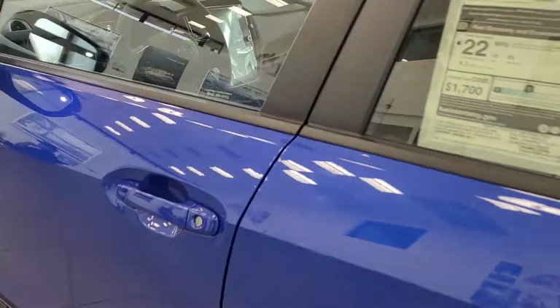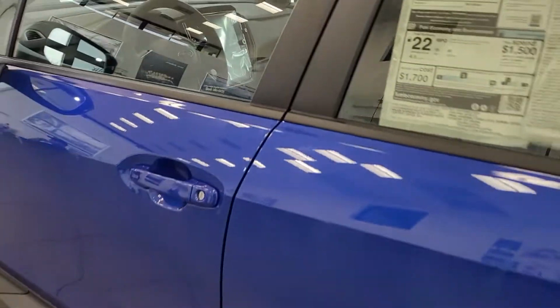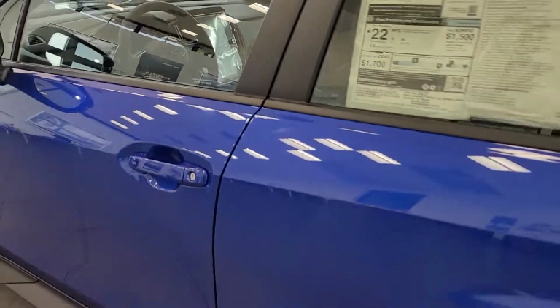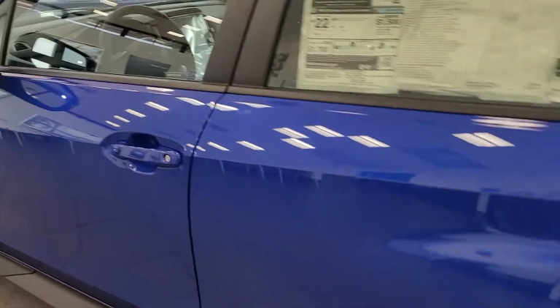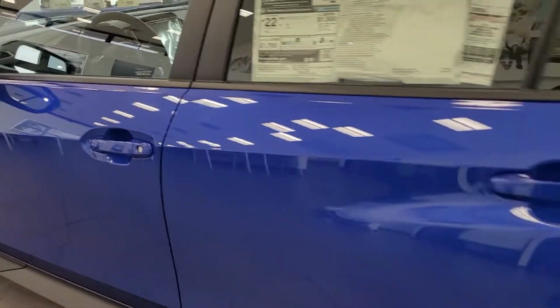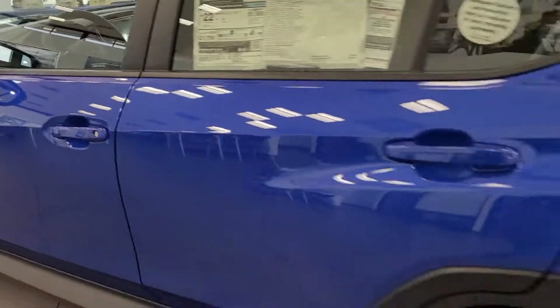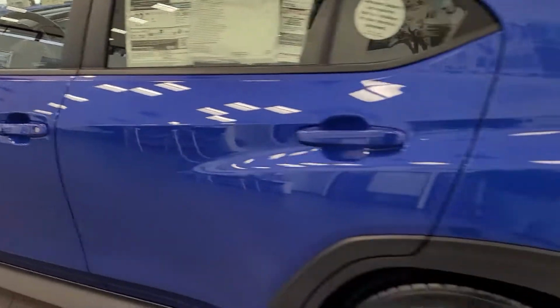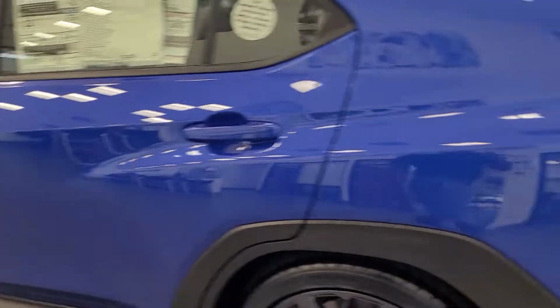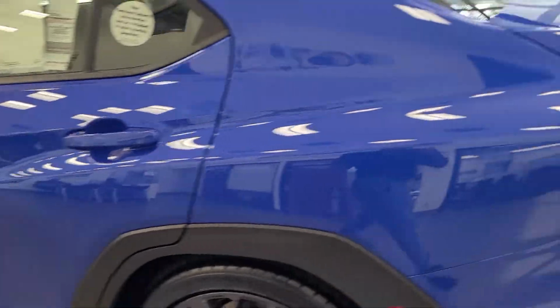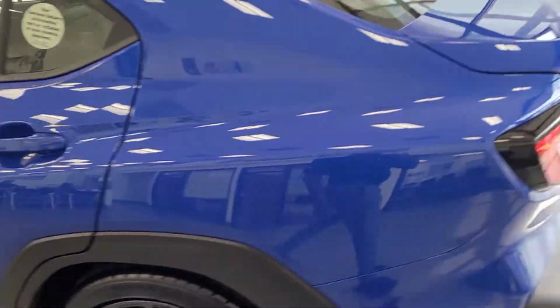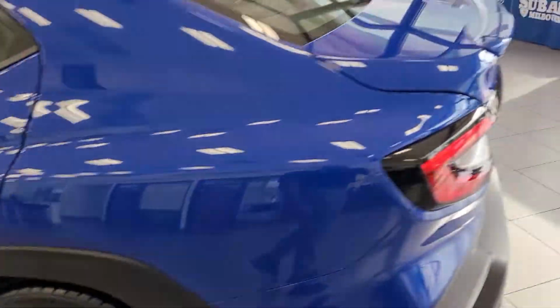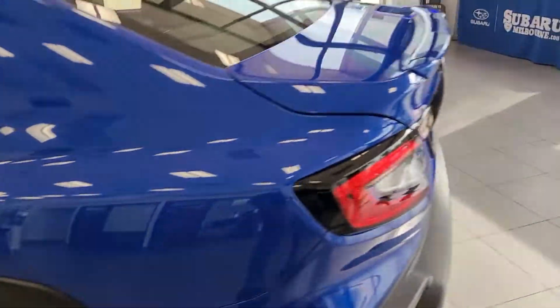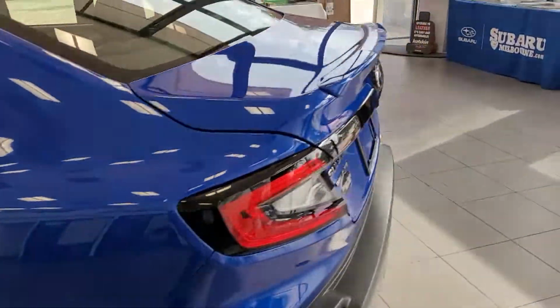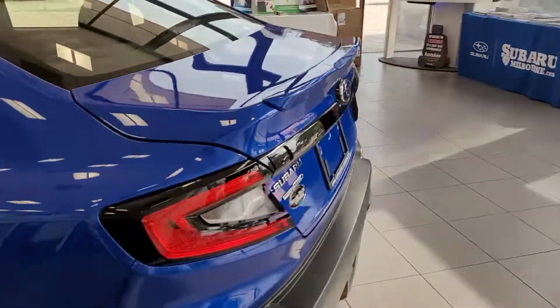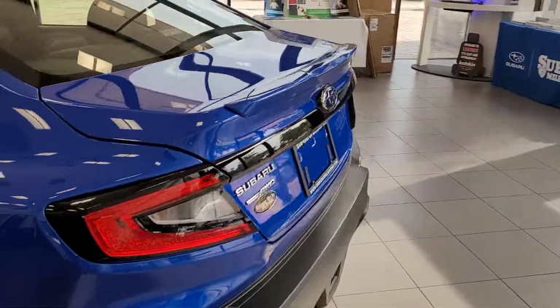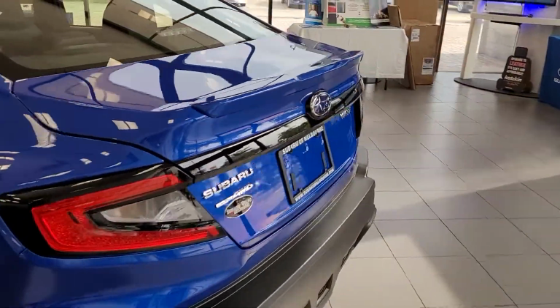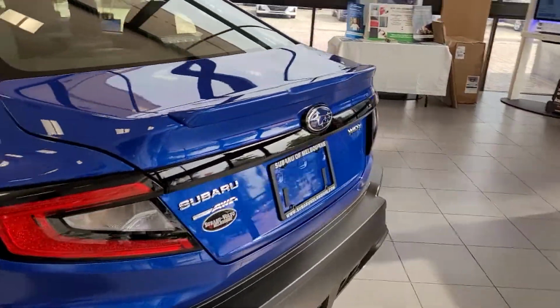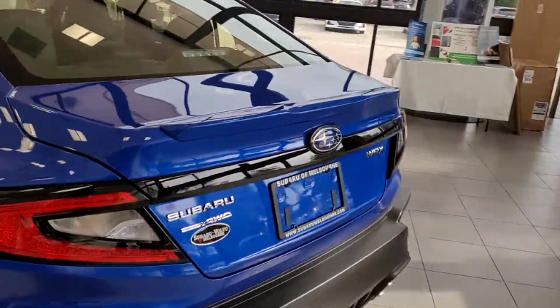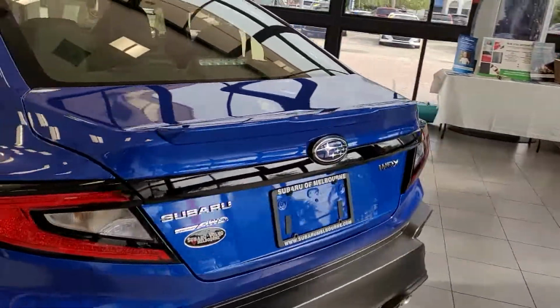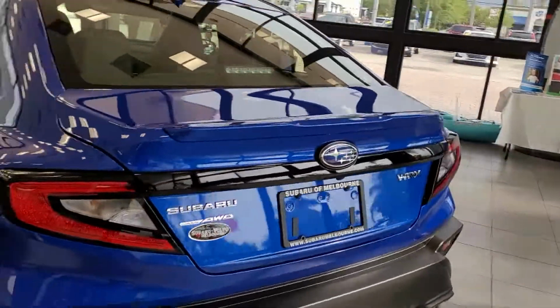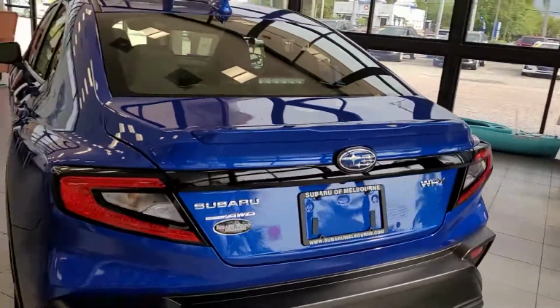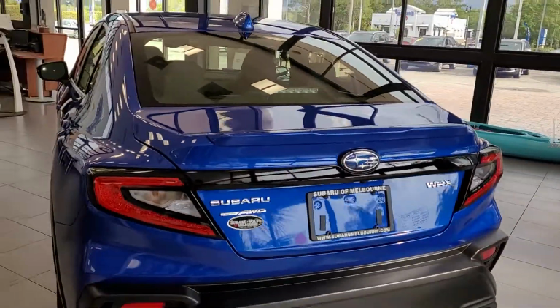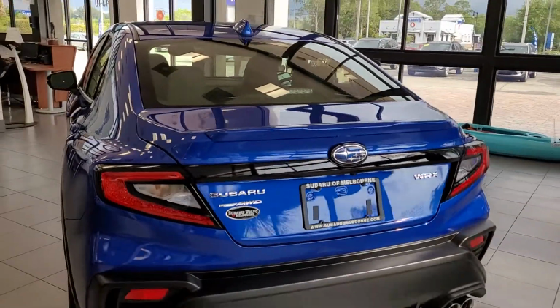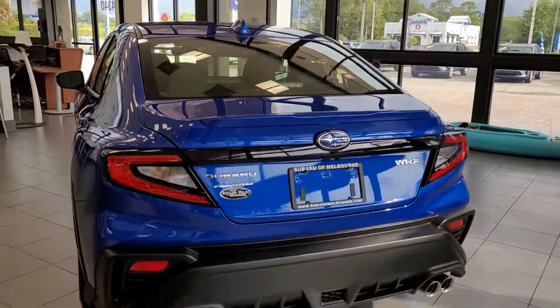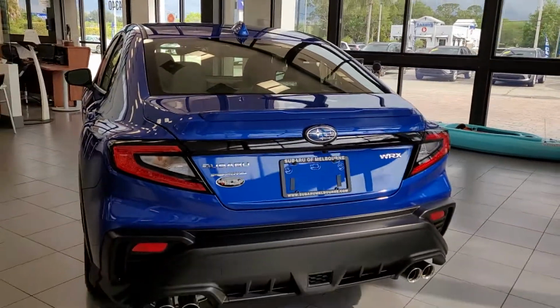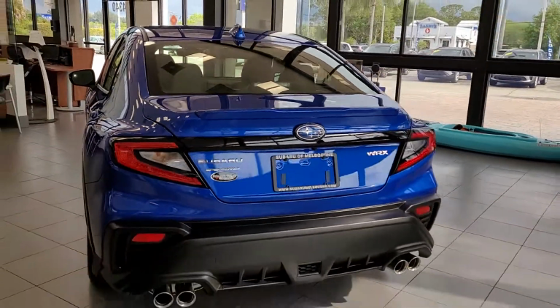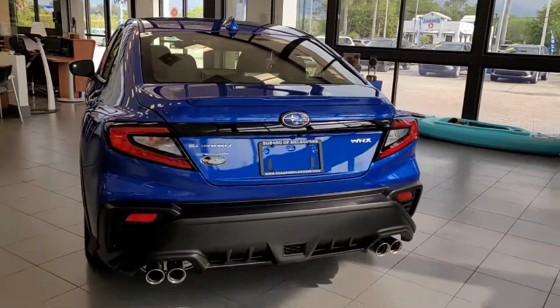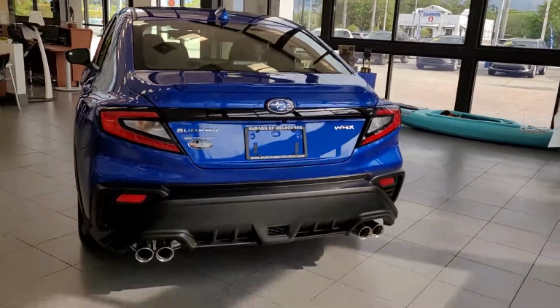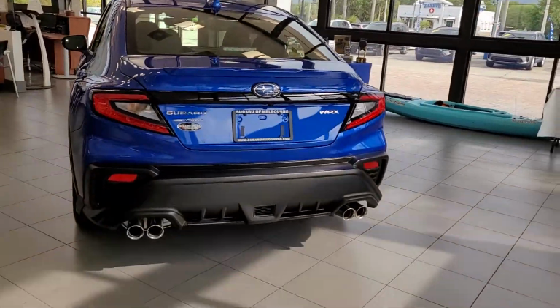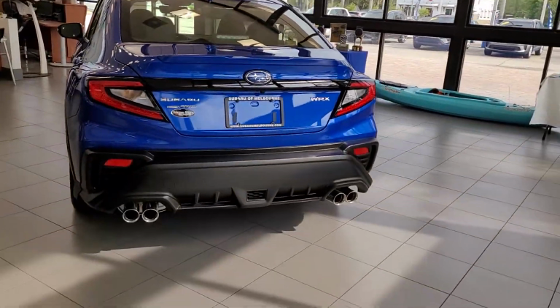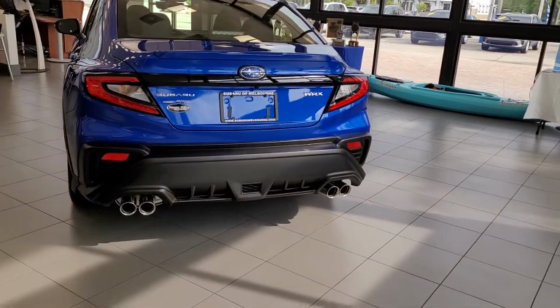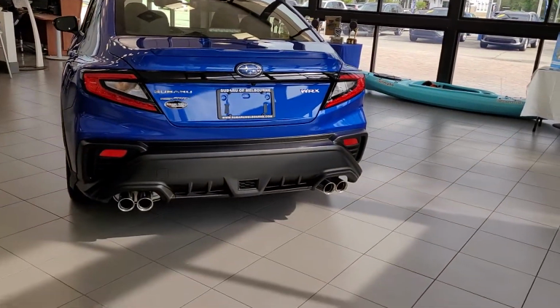If there are any additional questions on this vehicle or any others, please let me know. Jonathan Subaru, Melbourne.